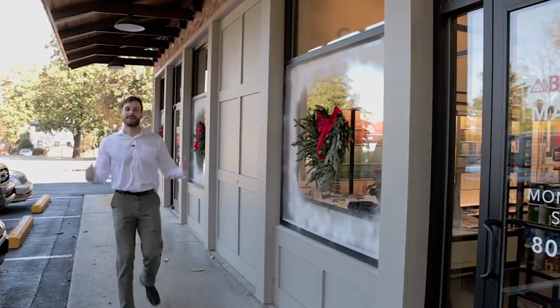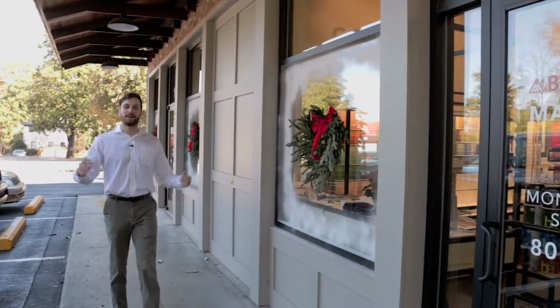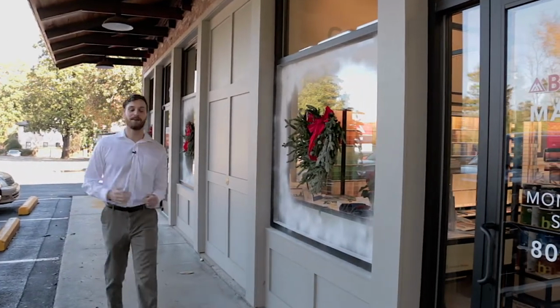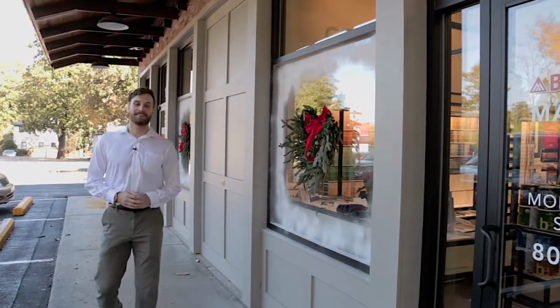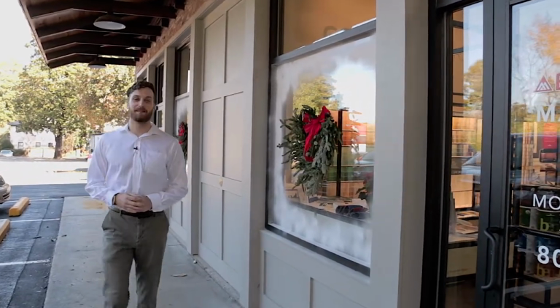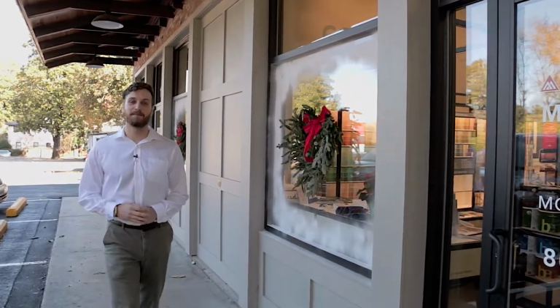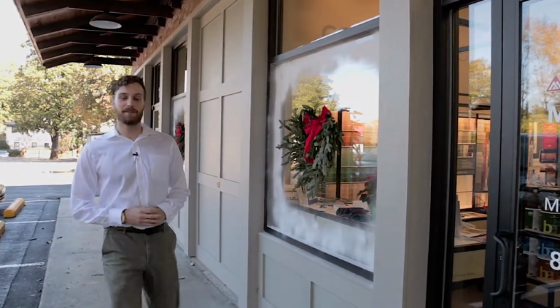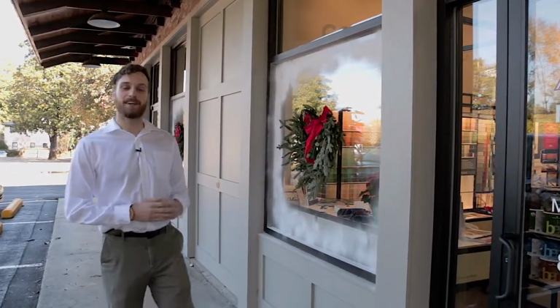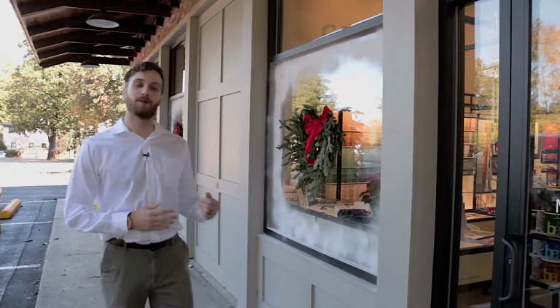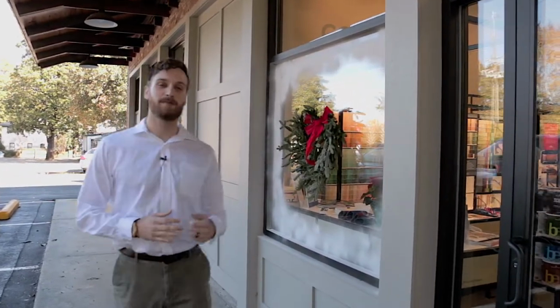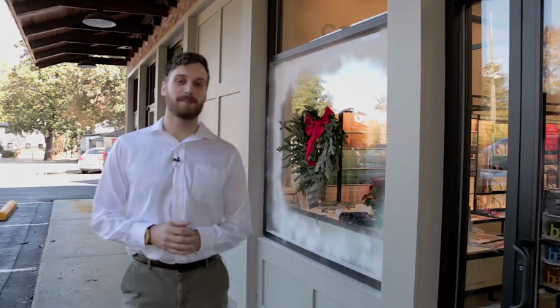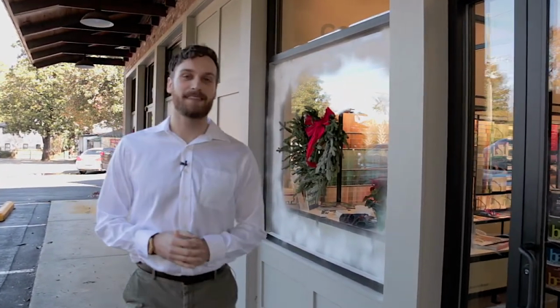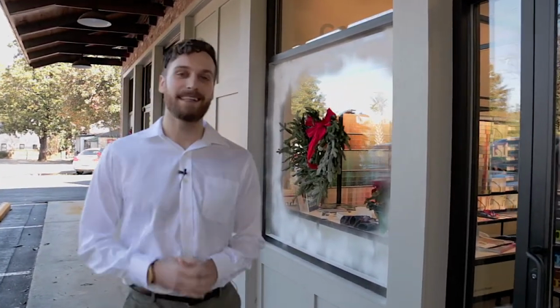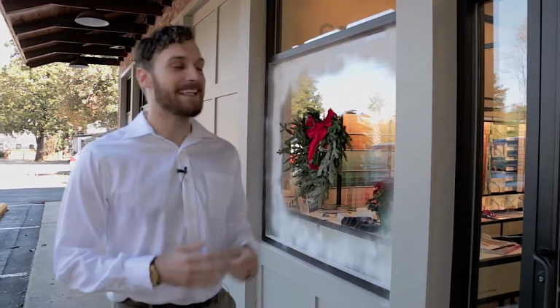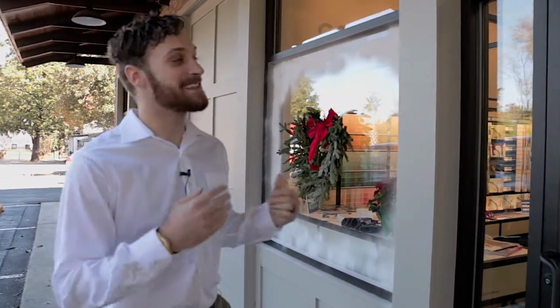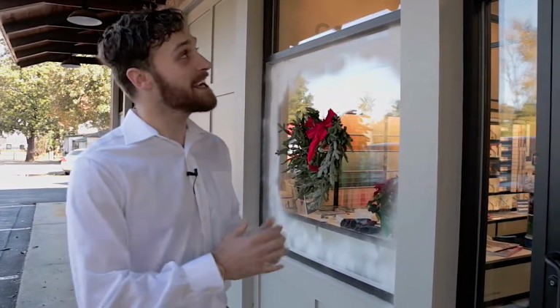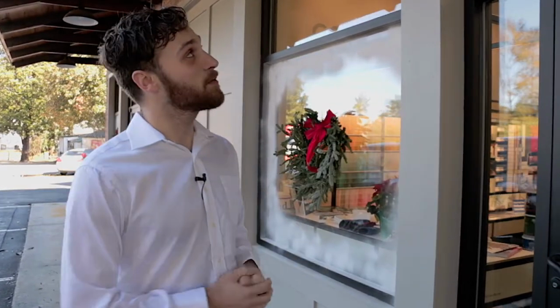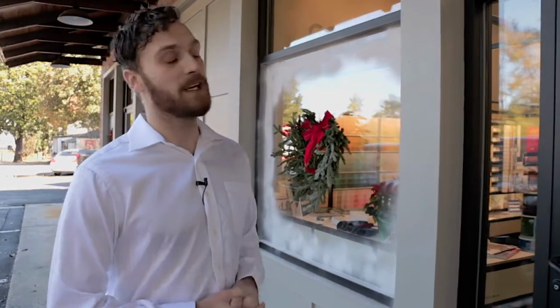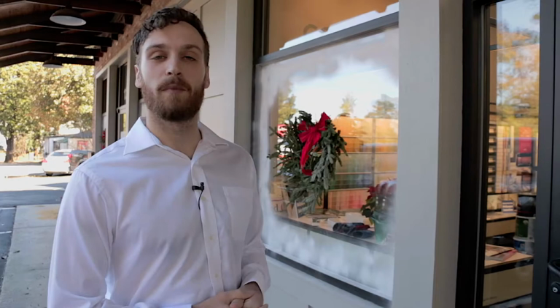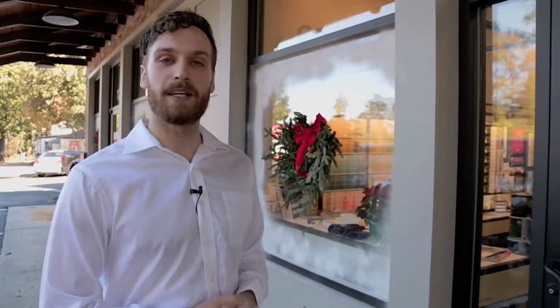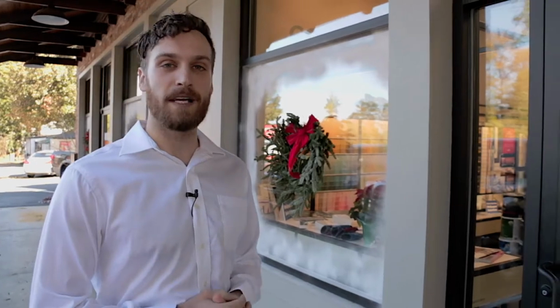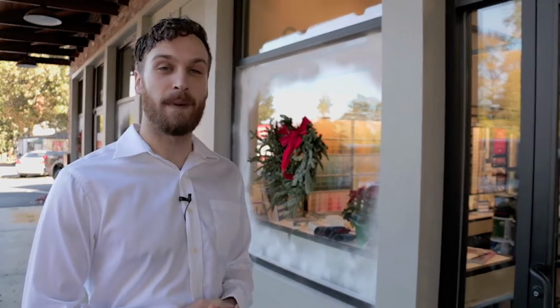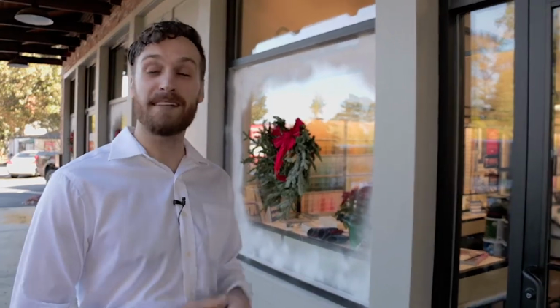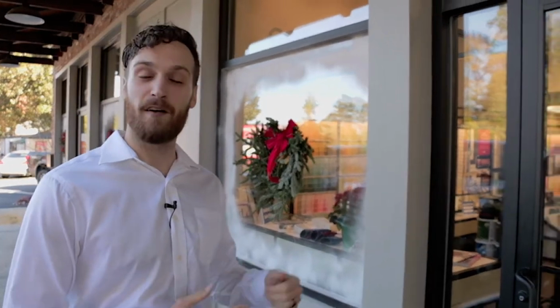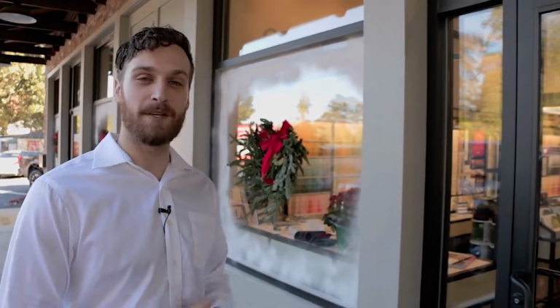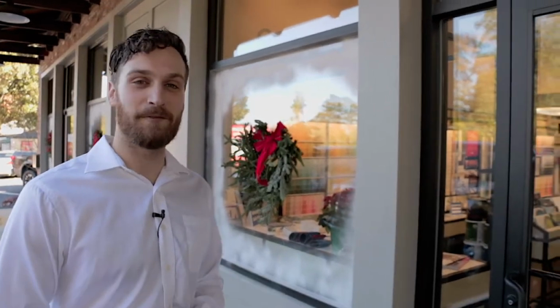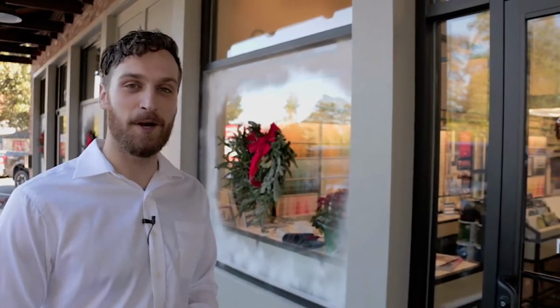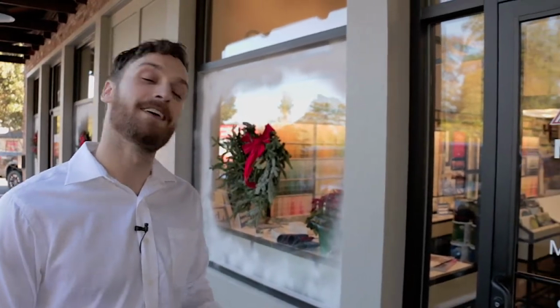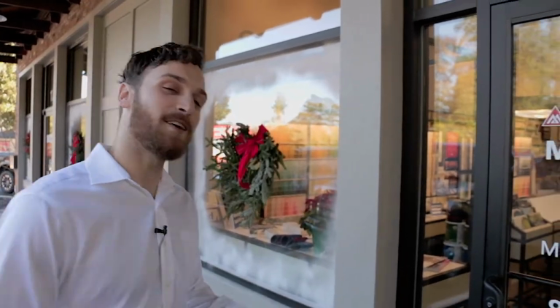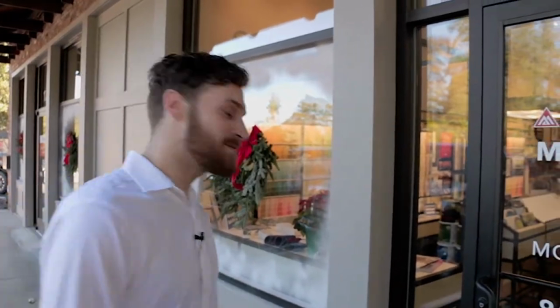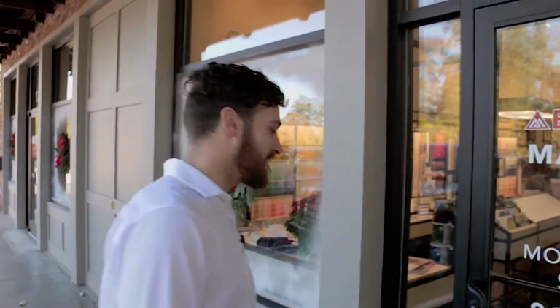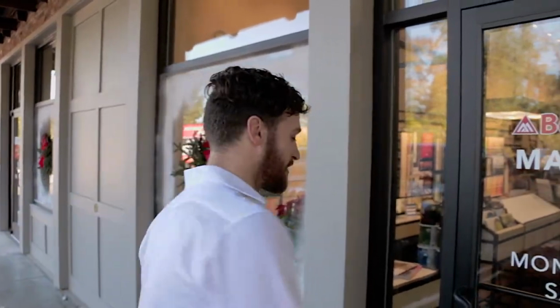Hey y'all, it's Caleb Smith with Keller Williams Real Estate and today we're here at Marketplace Paints off Whiskey Road. Y'all come check it out.